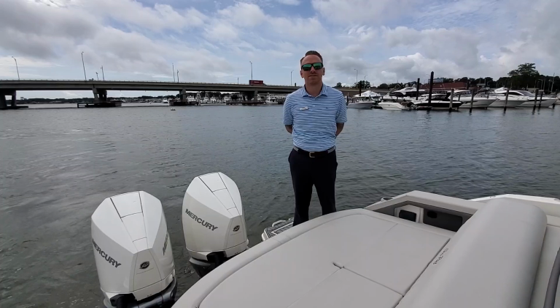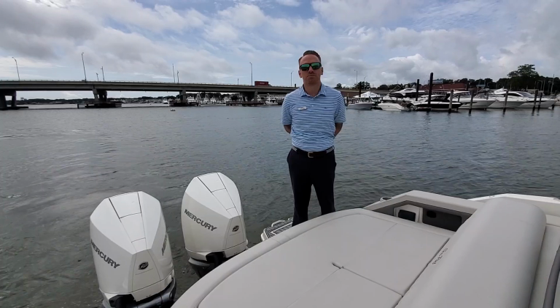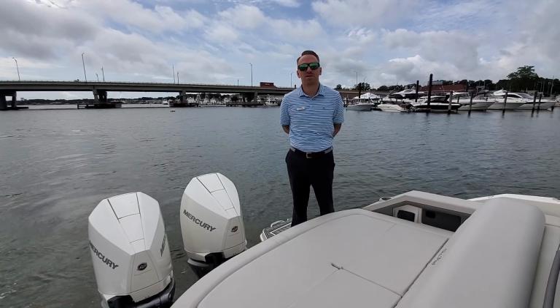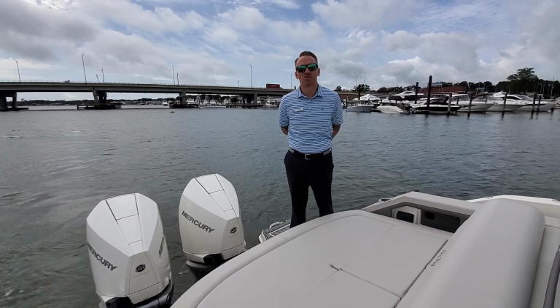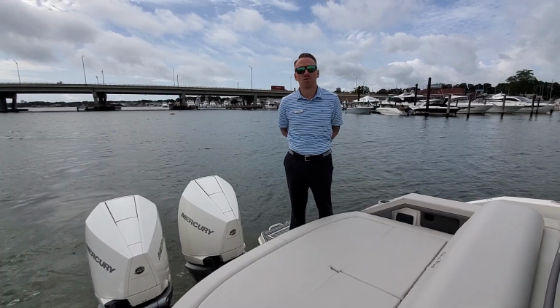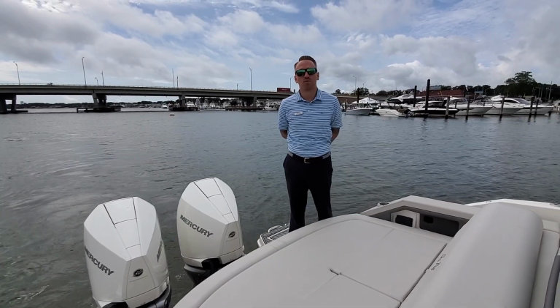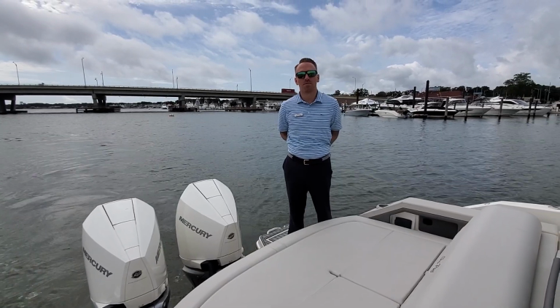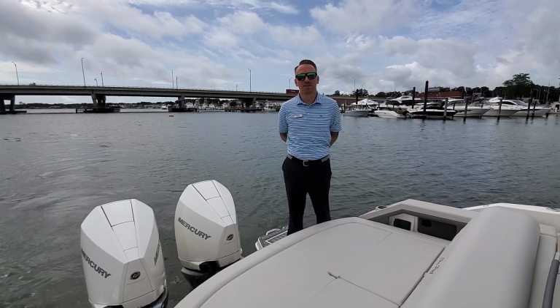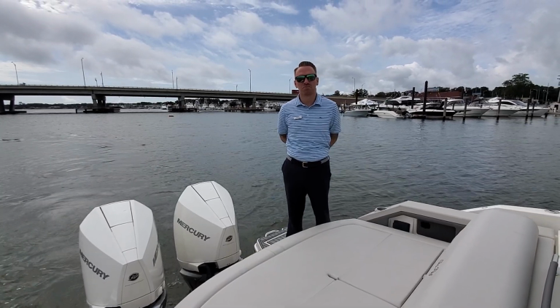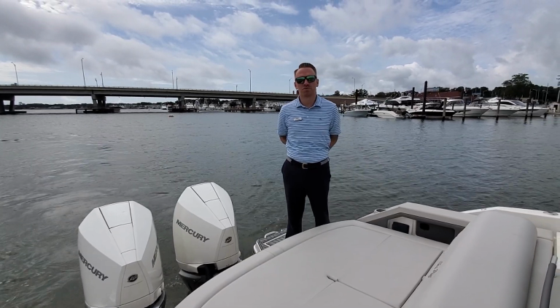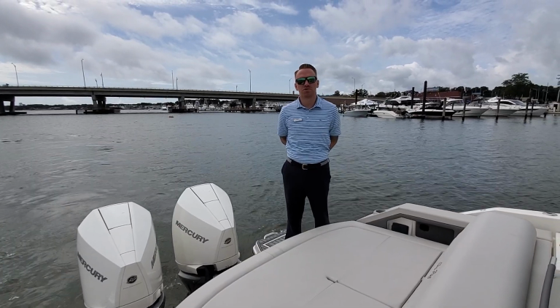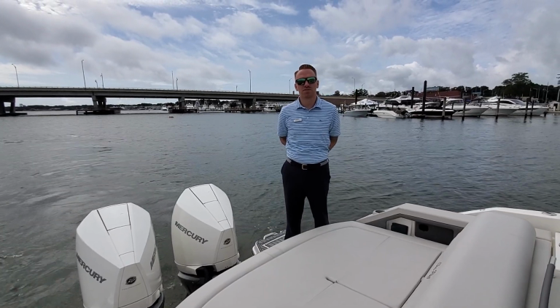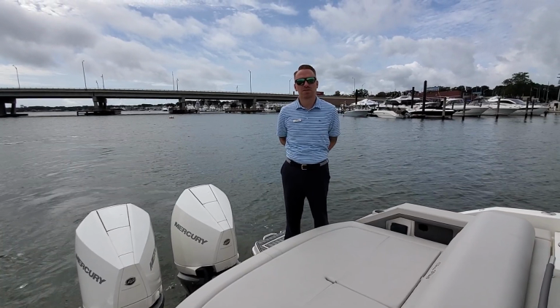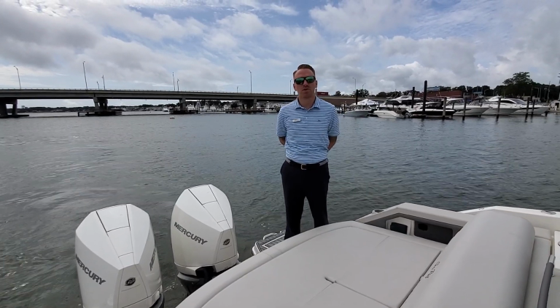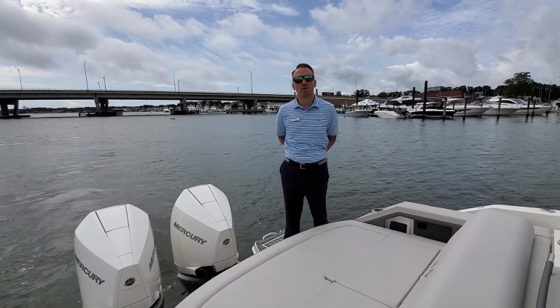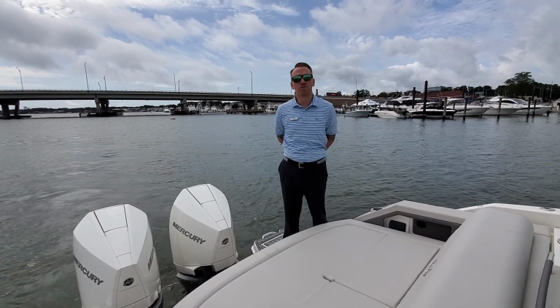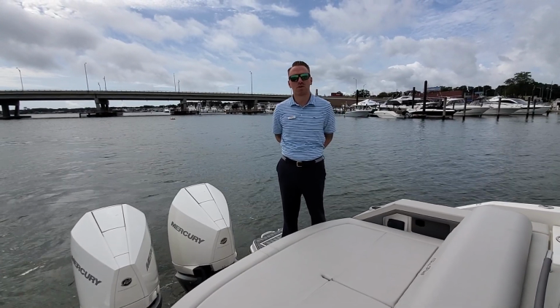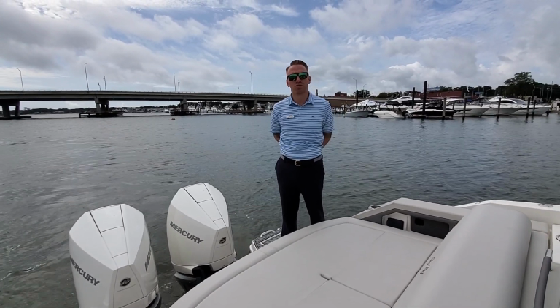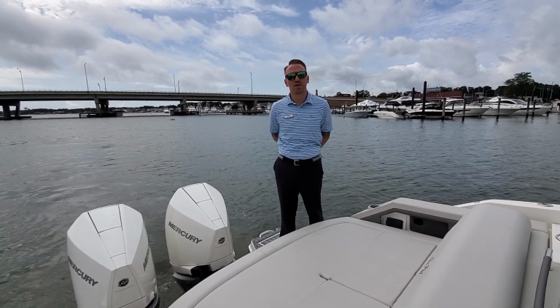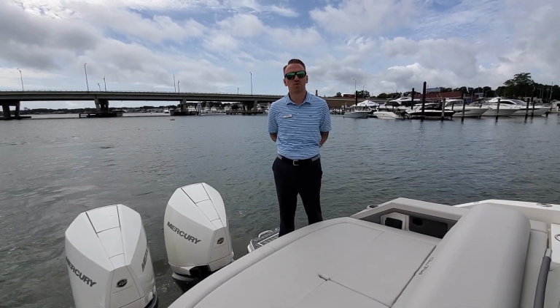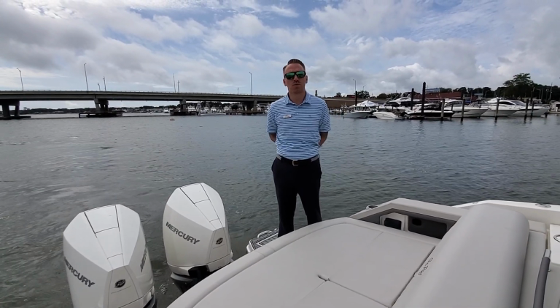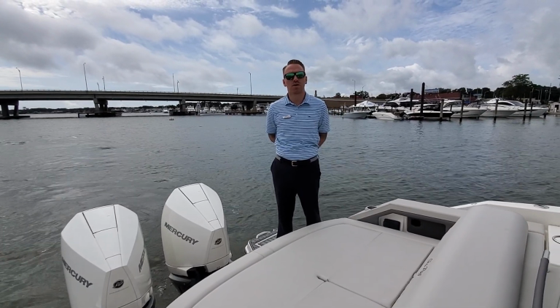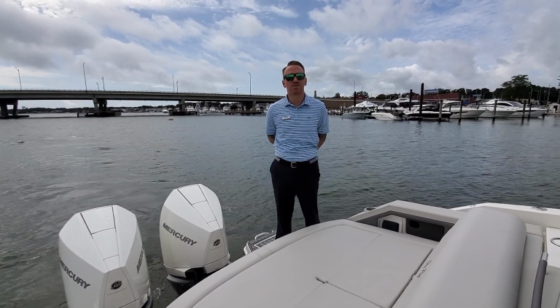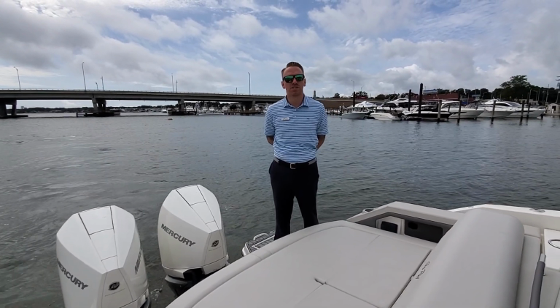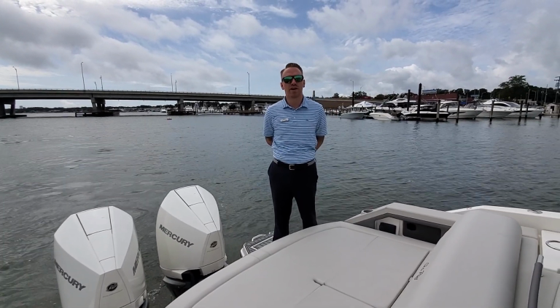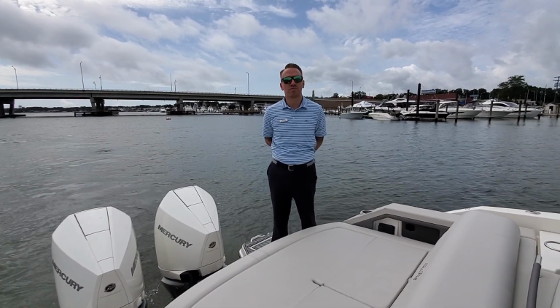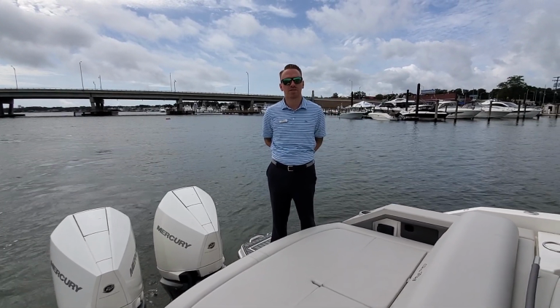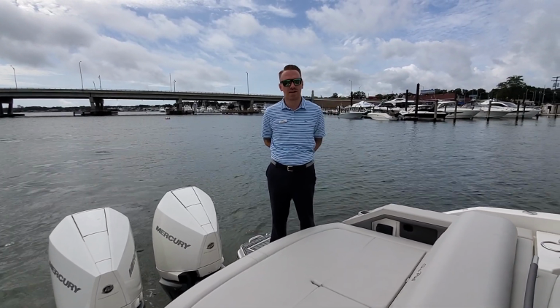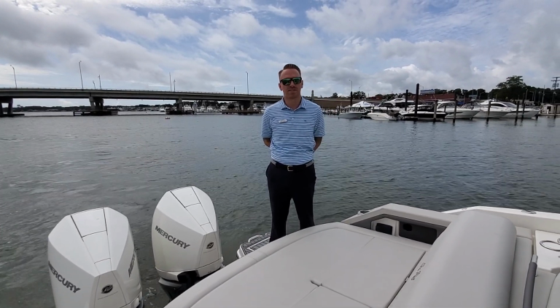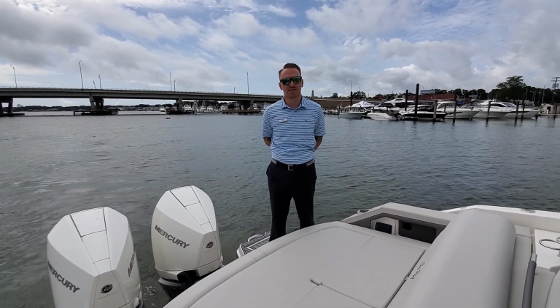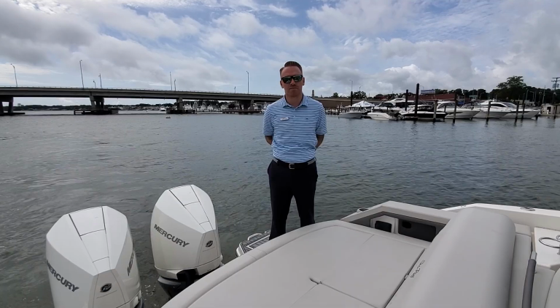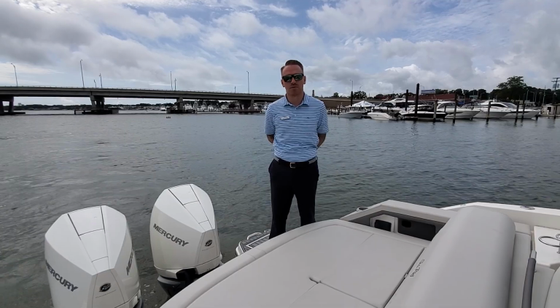This is Peter Selma with MarineMax in Brick, New Jersey. I'm here to walk you through our 2021 Sea Ray 310 SLX outboard.